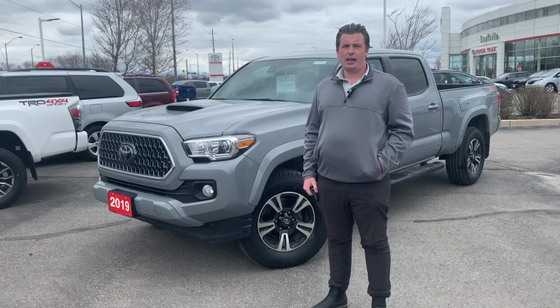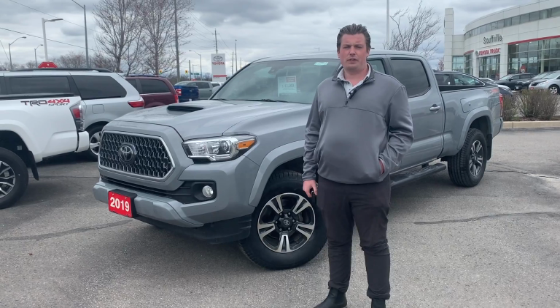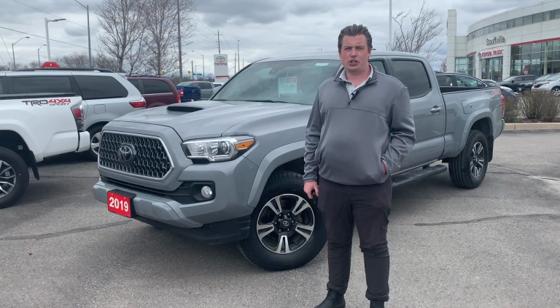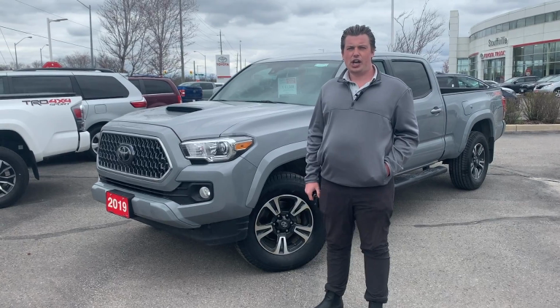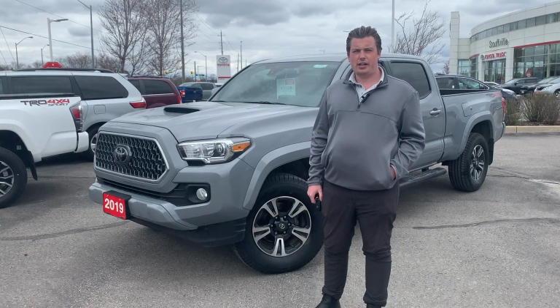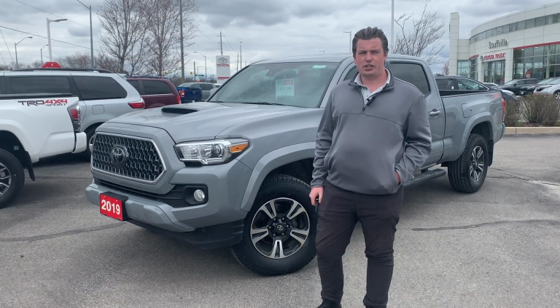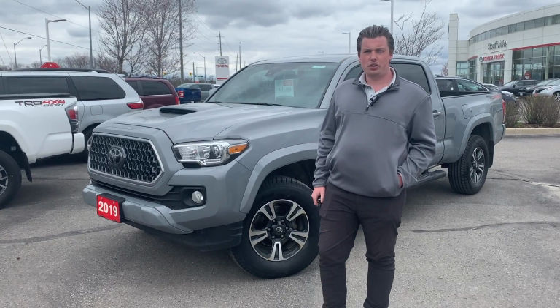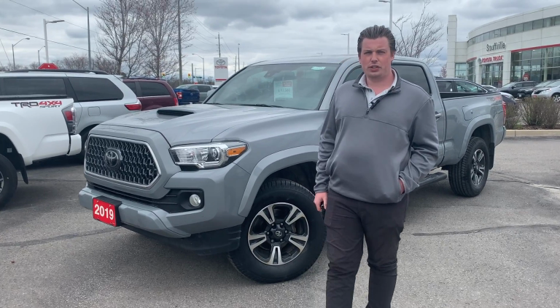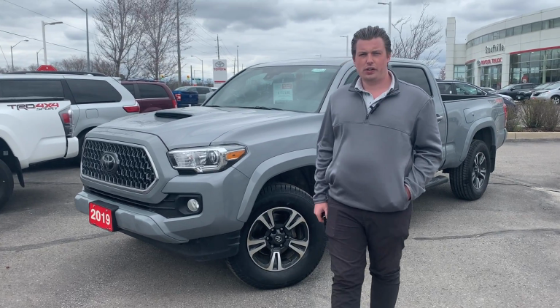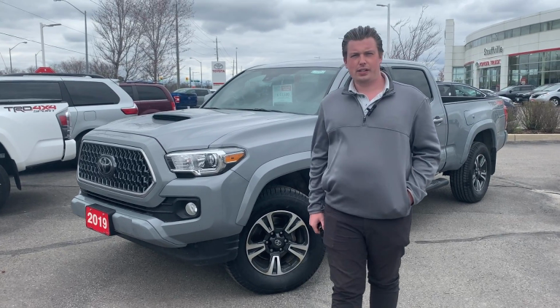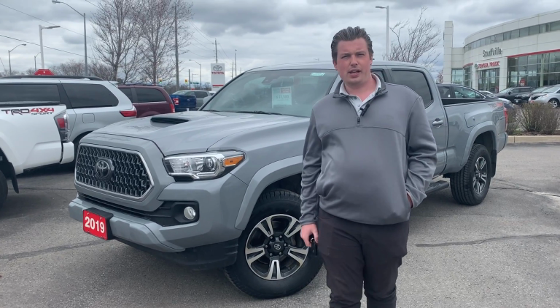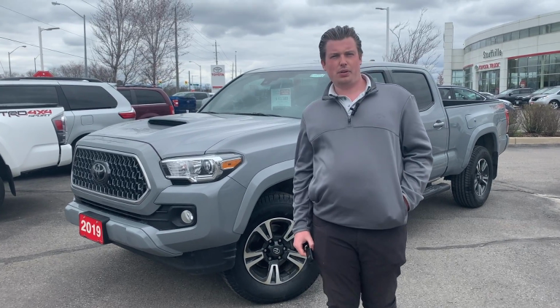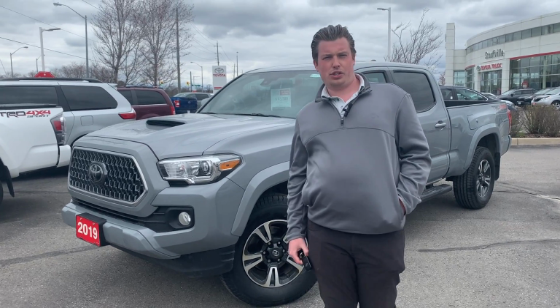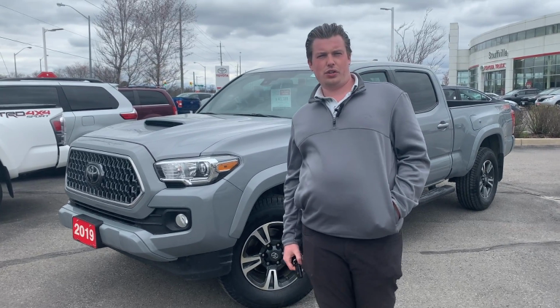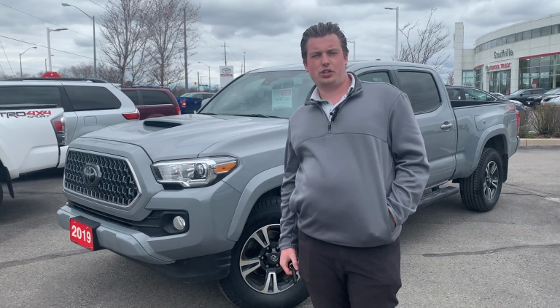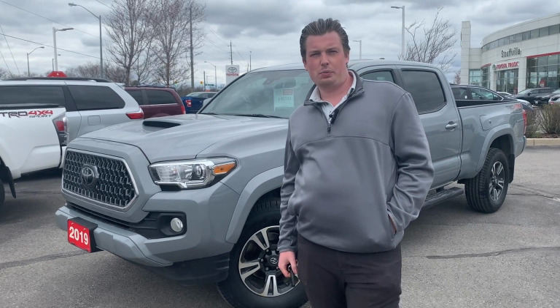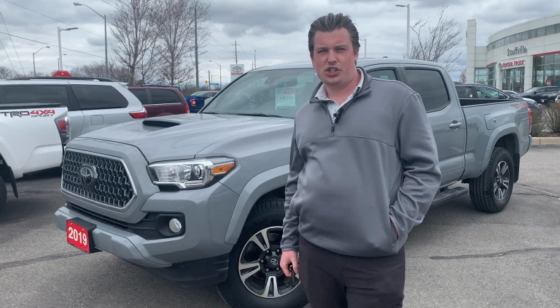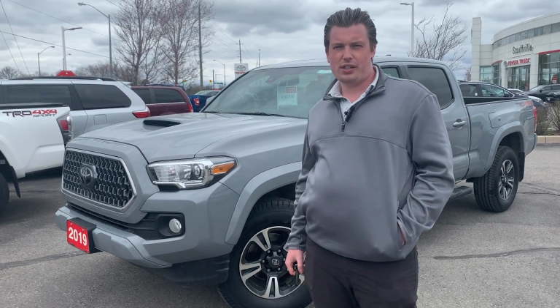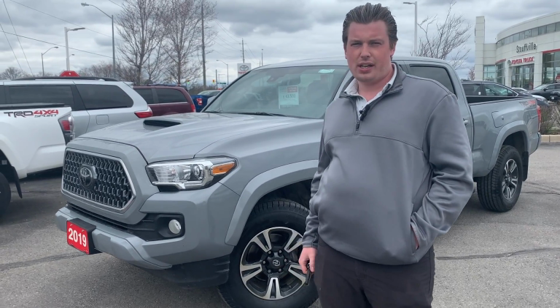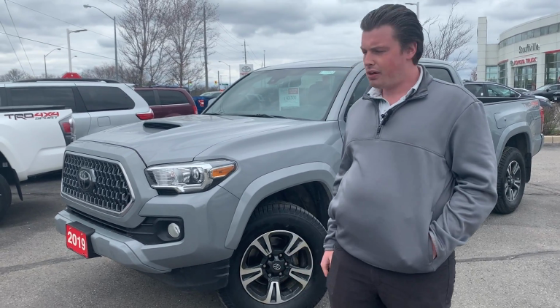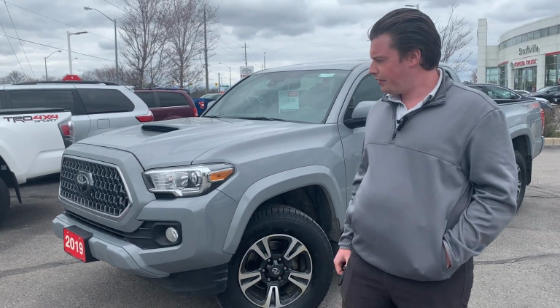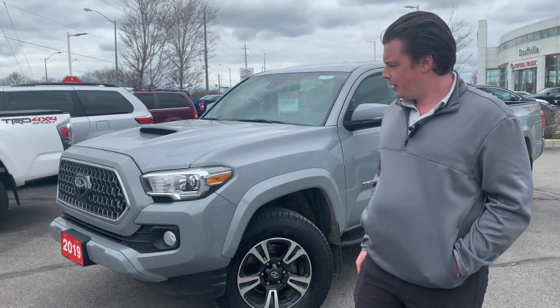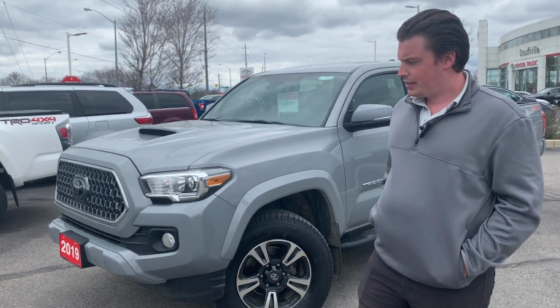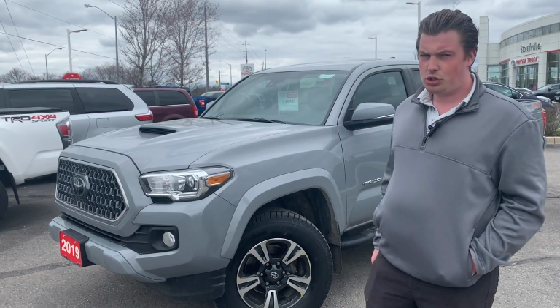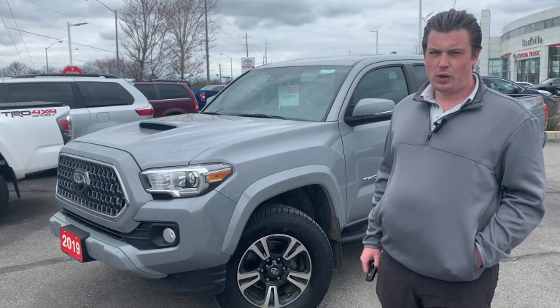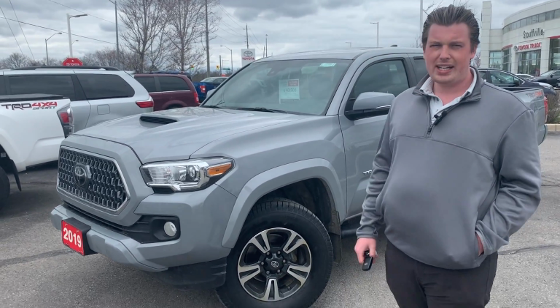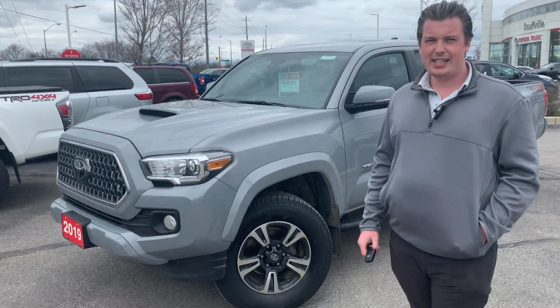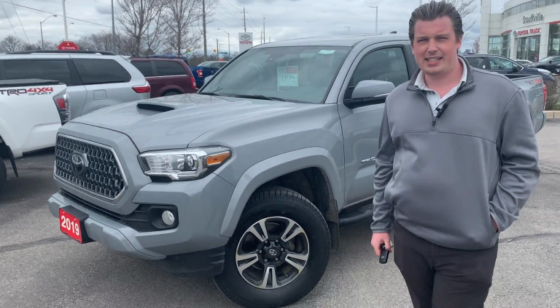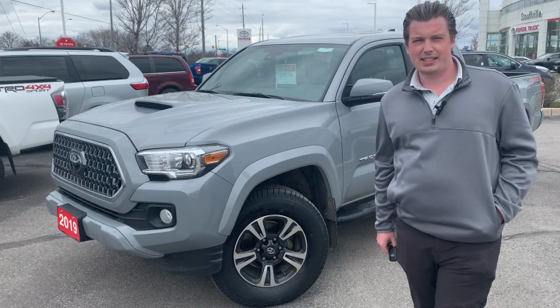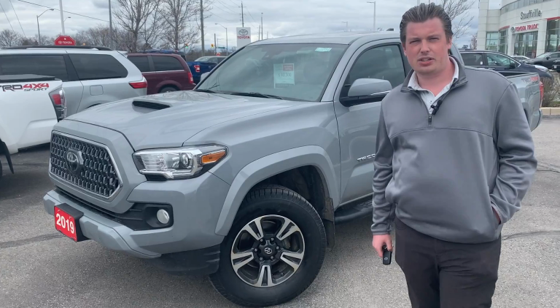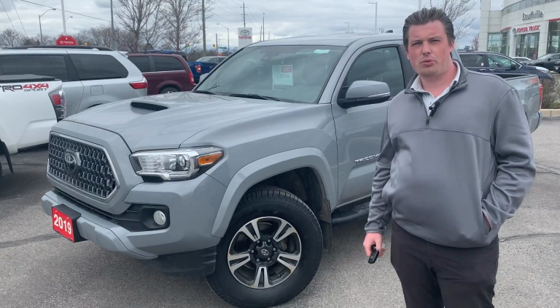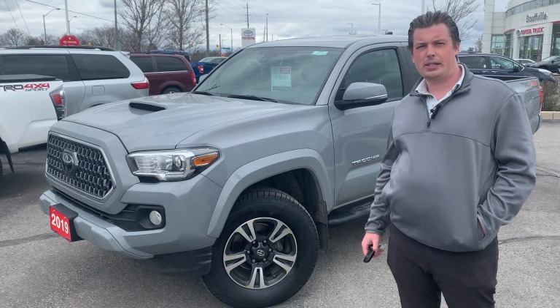Hey folks, Chad here at Stouffville Toyota. Today I wanted to show you a trade we just had arrive. It's a 2019 Tacoma.